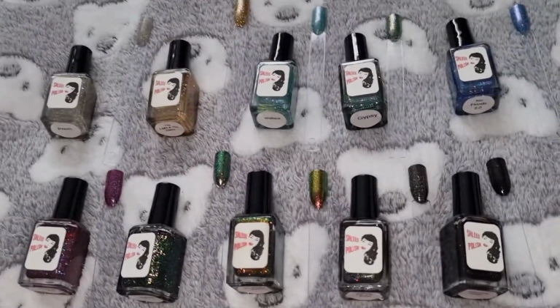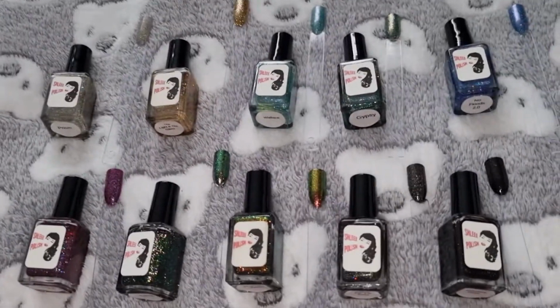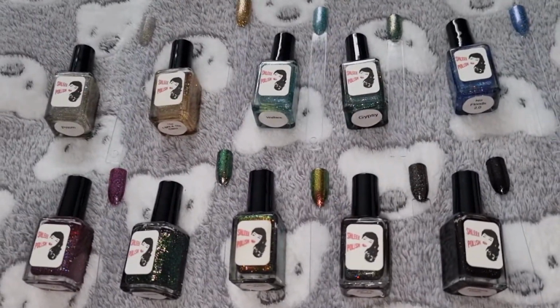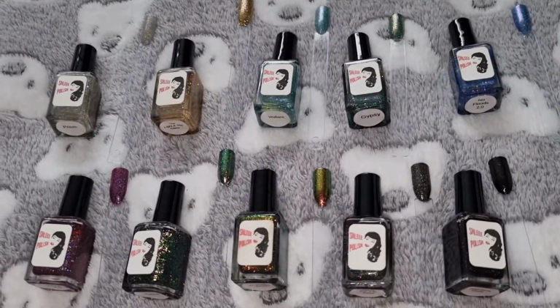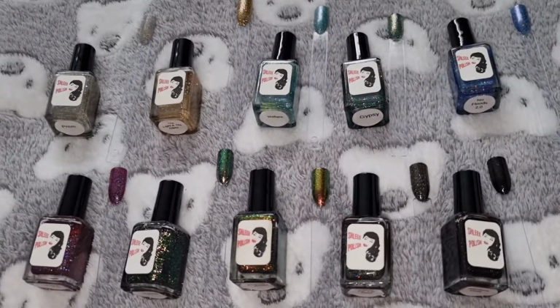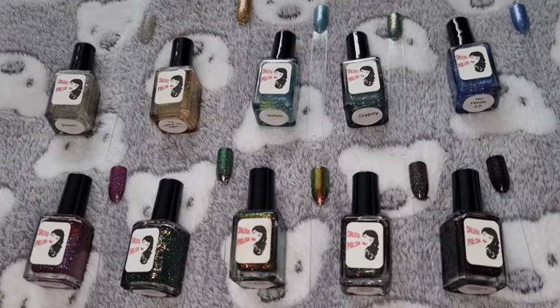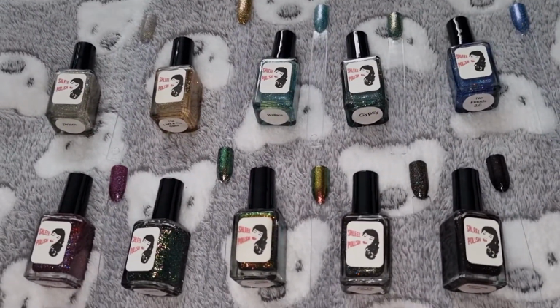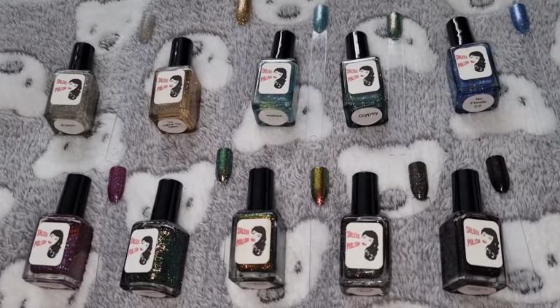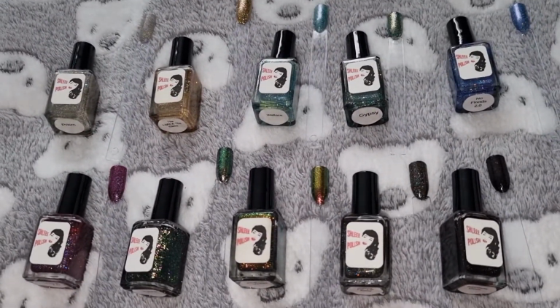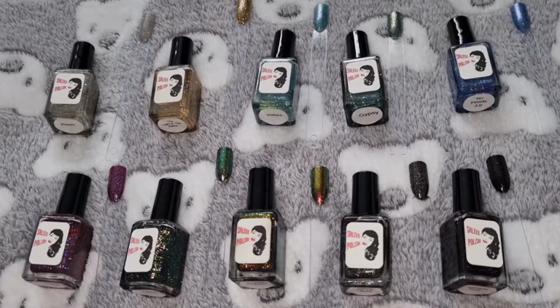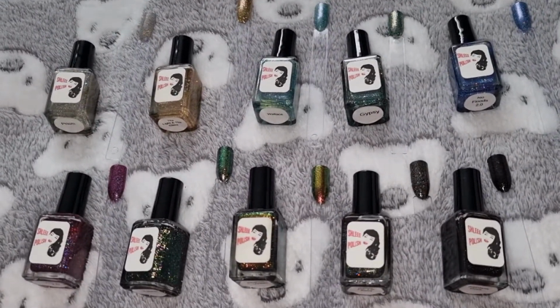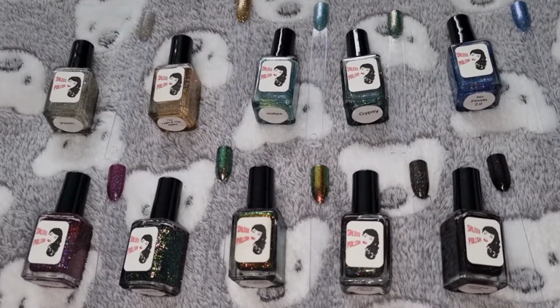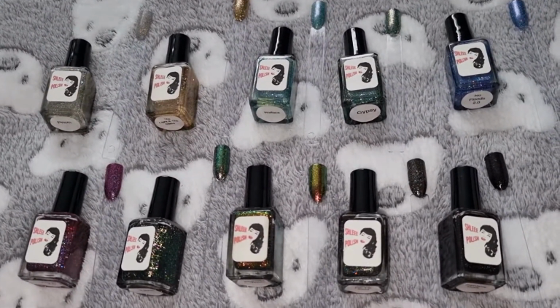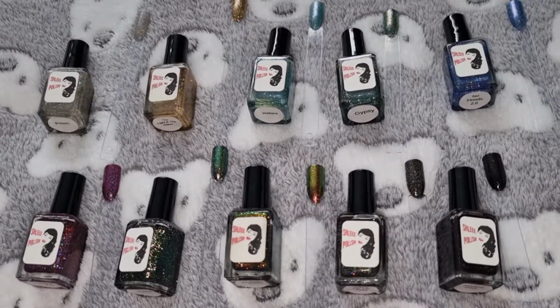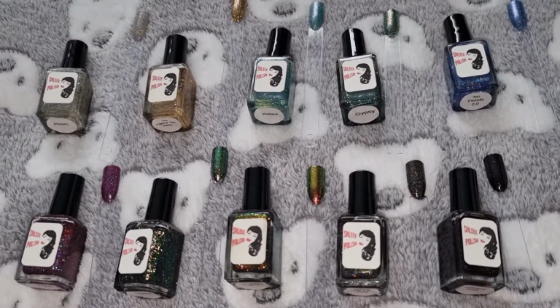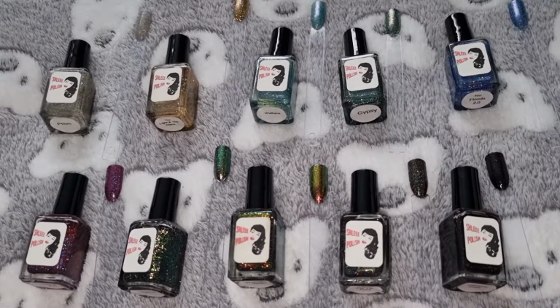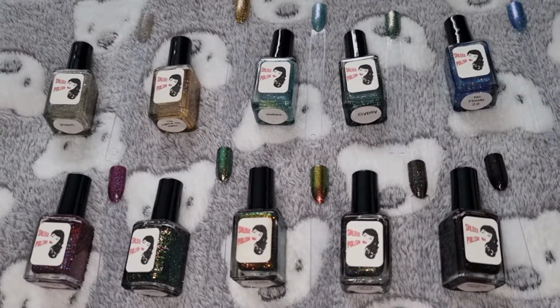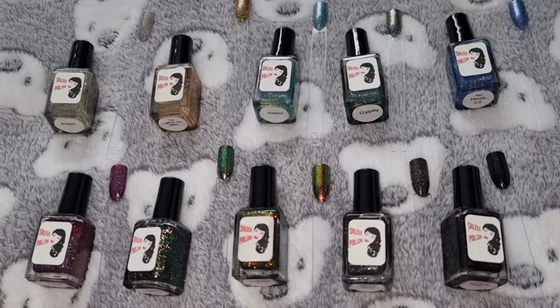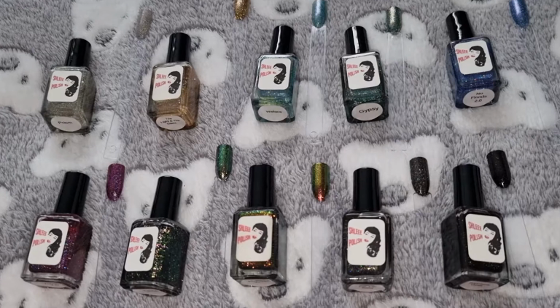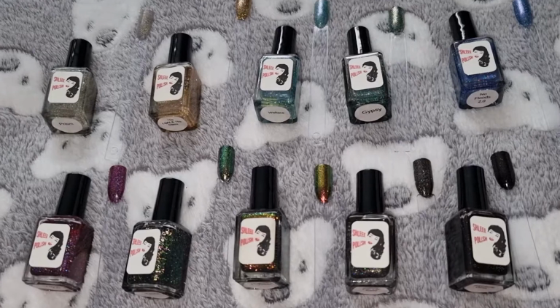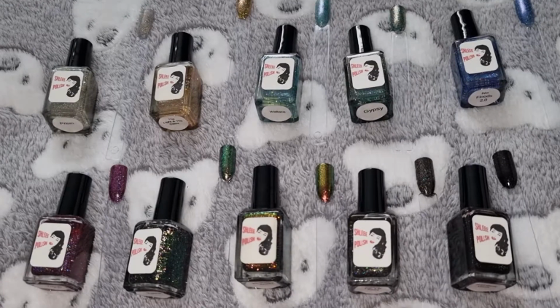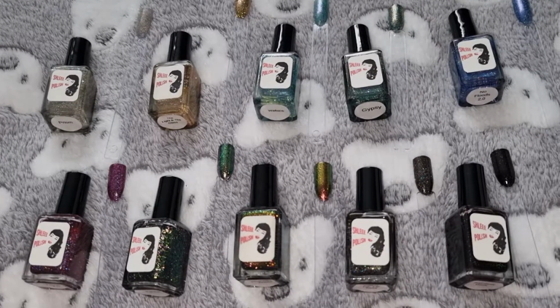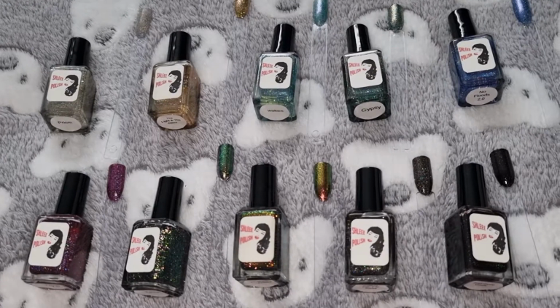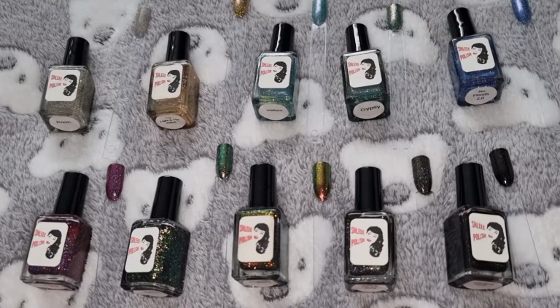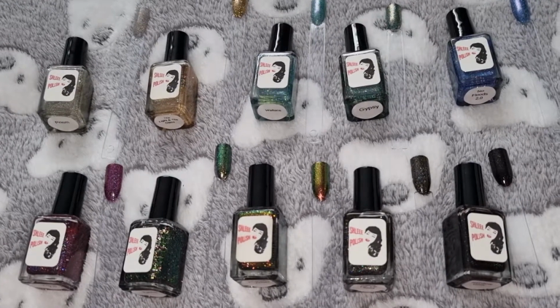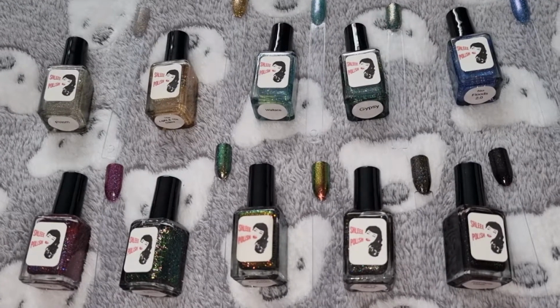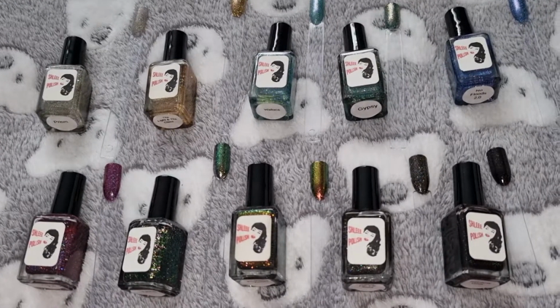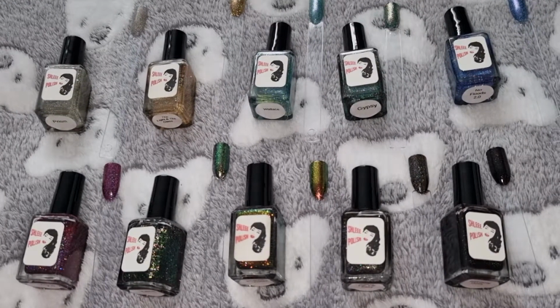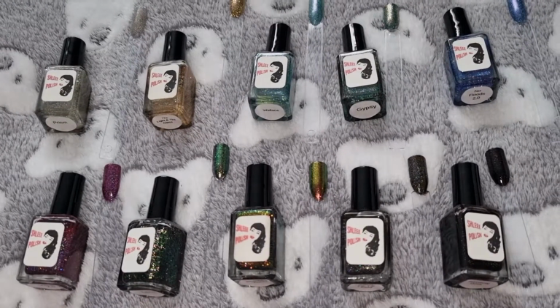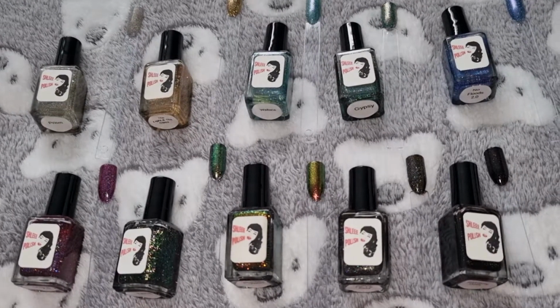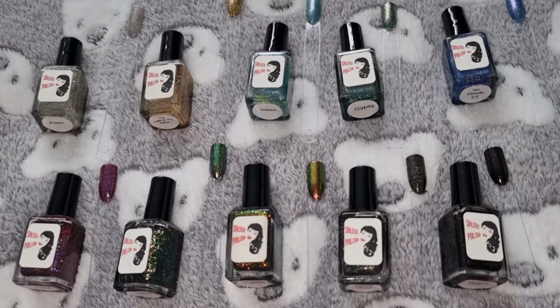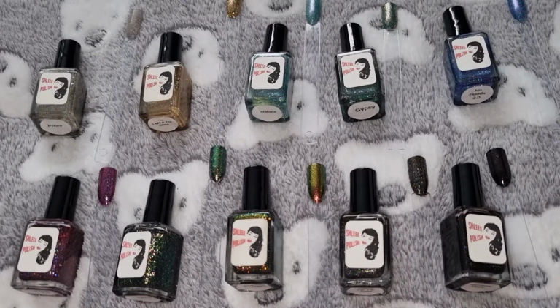Hi, my name is Lisa. Welcome to my channel. Today I'm going to show you my Schlee nail polish collection.